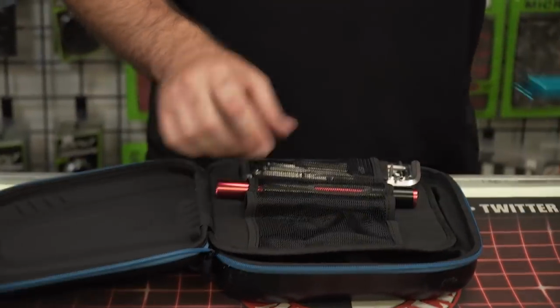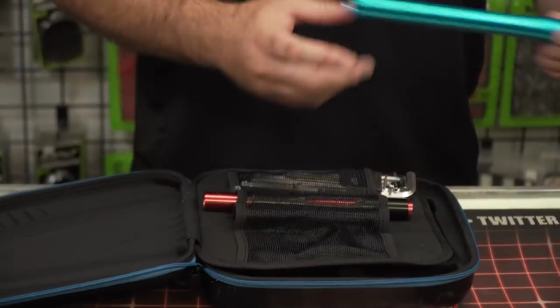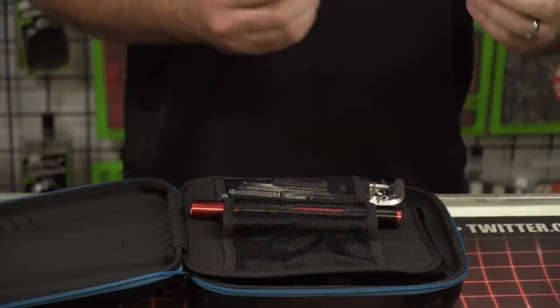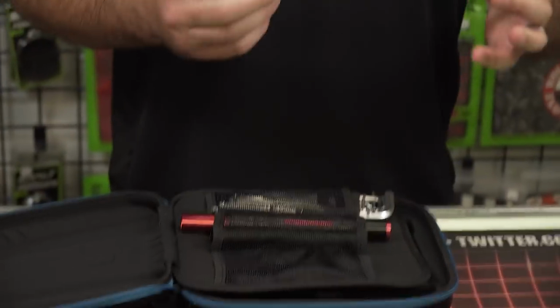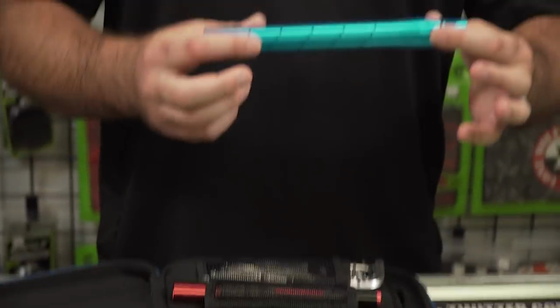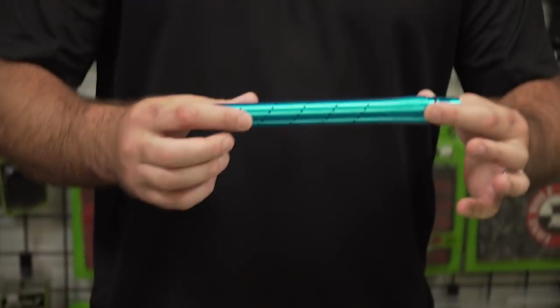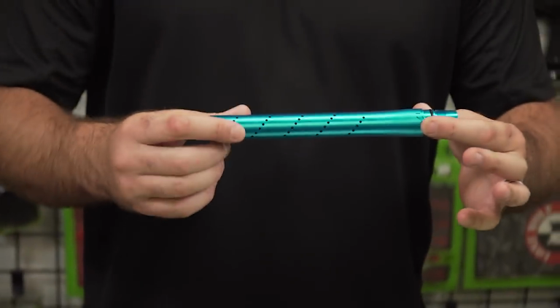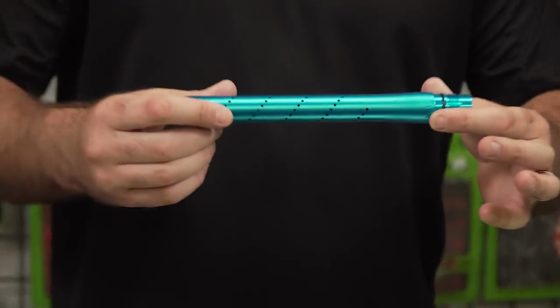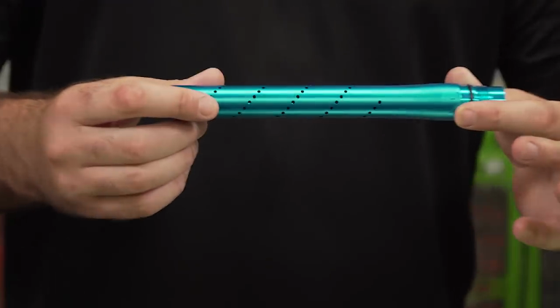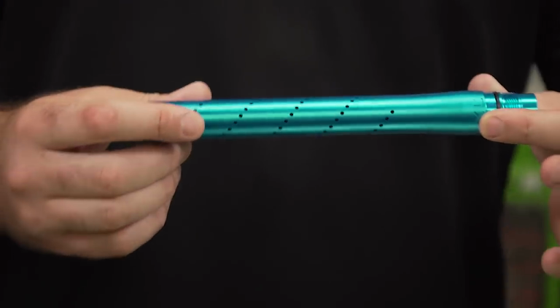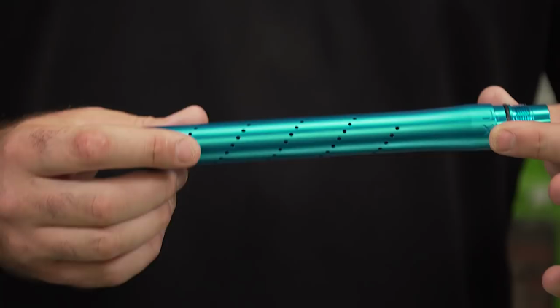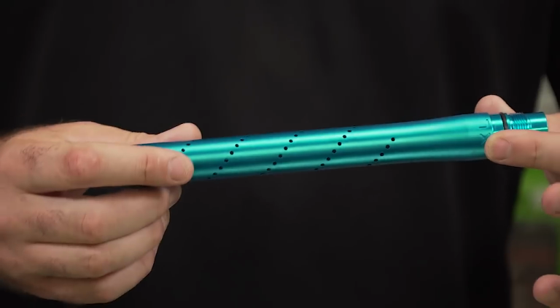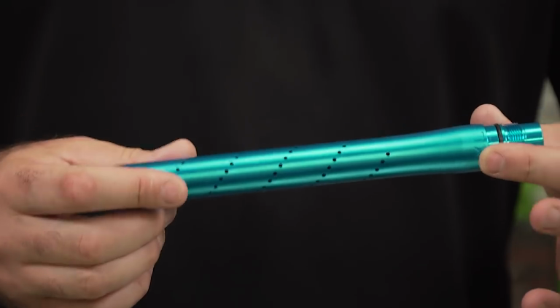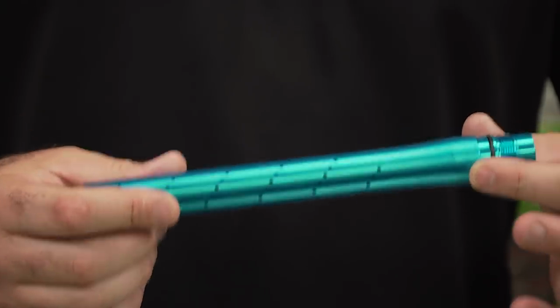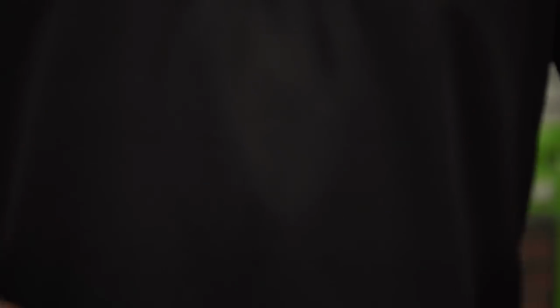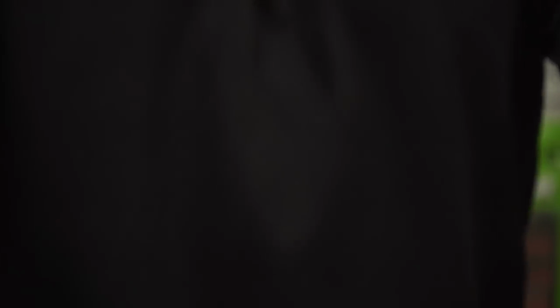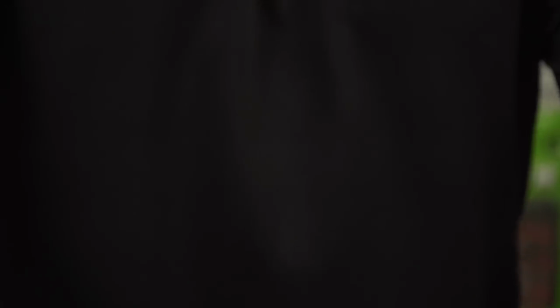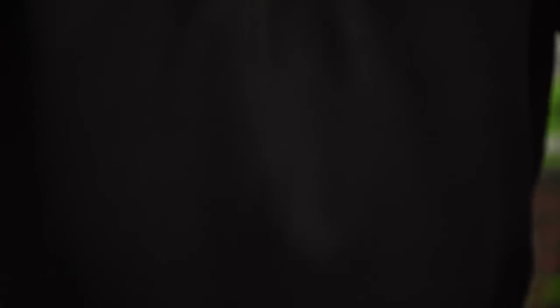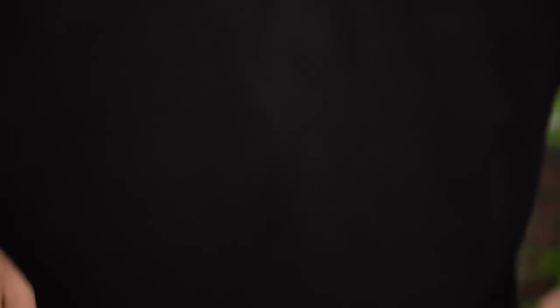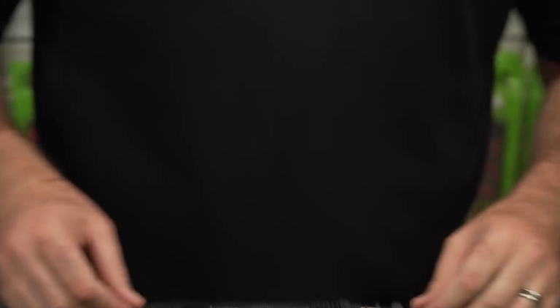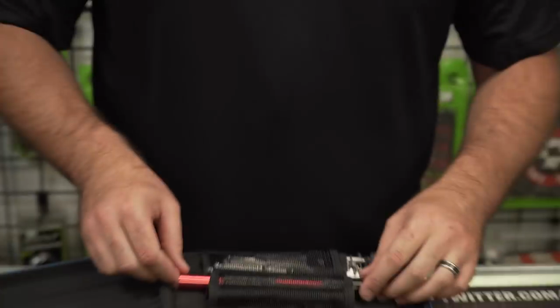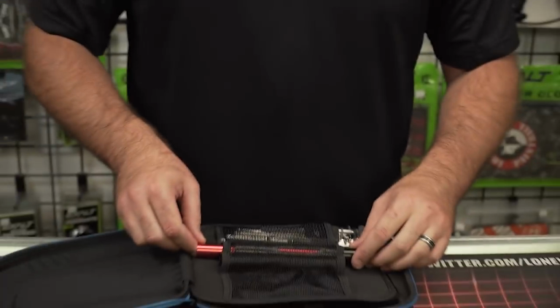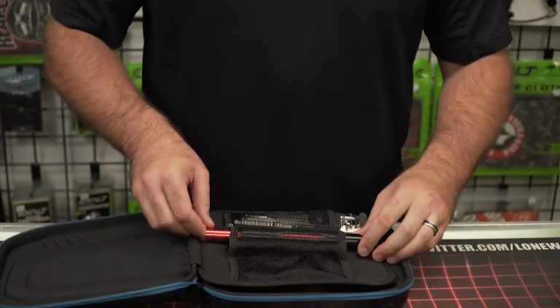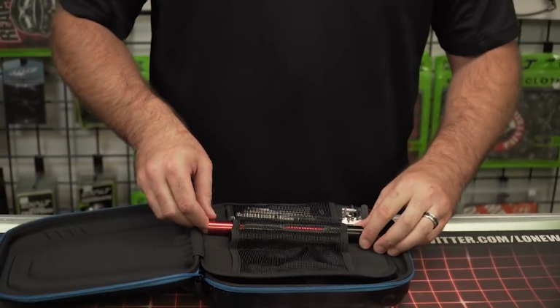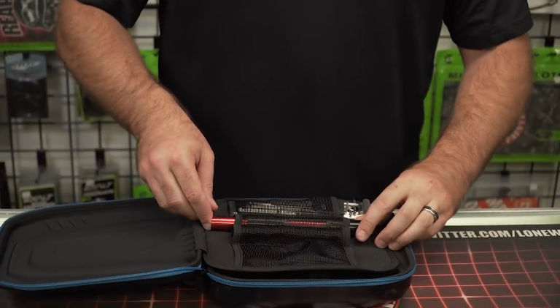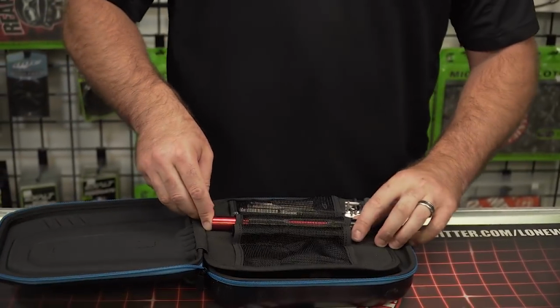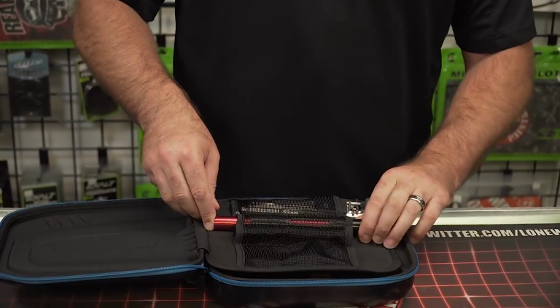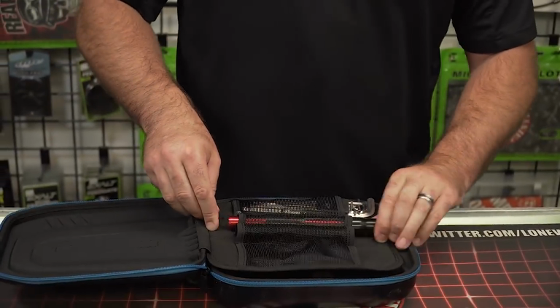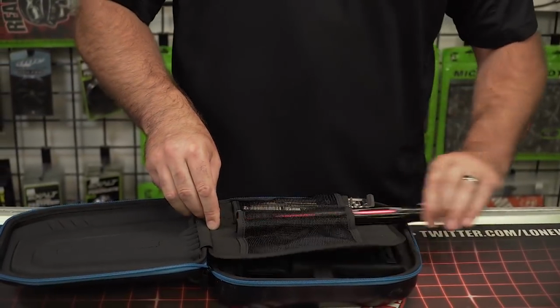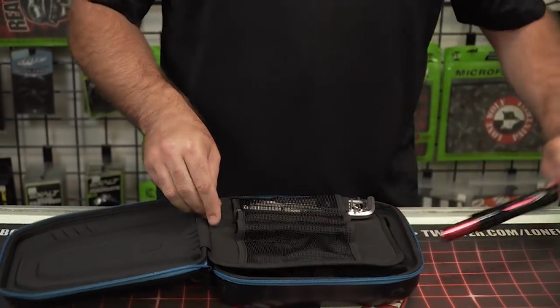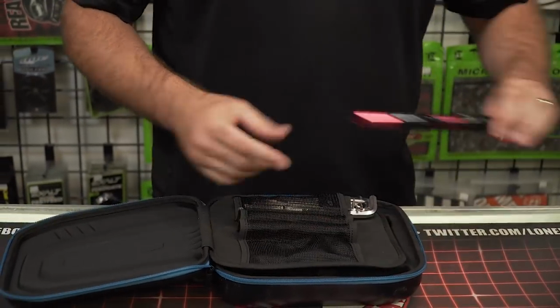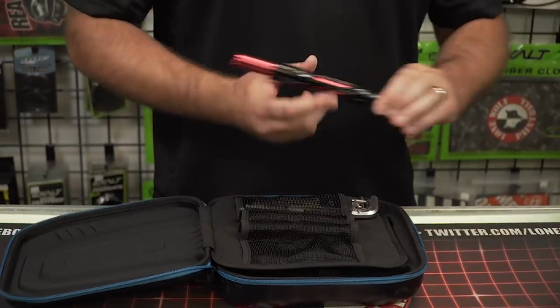Barrel. Oh — barrel tip. God, the viewers are going to quit saying O.